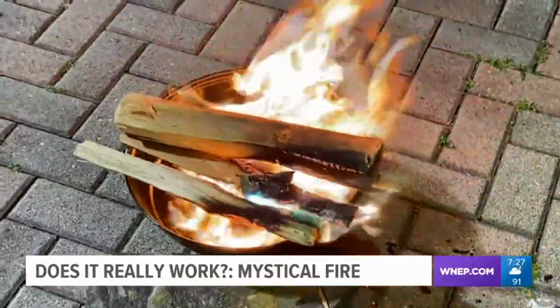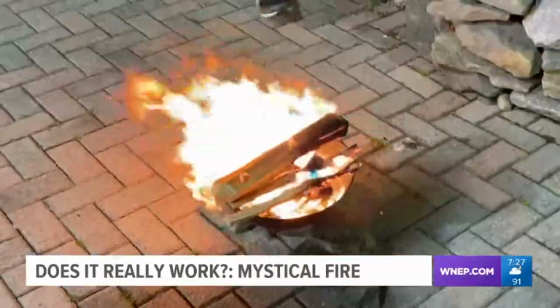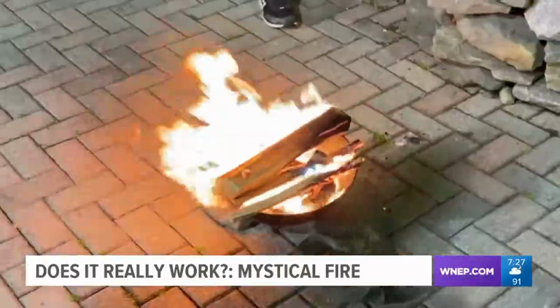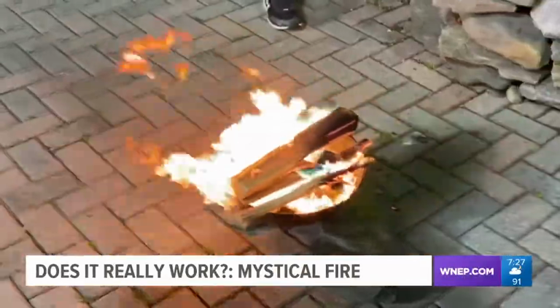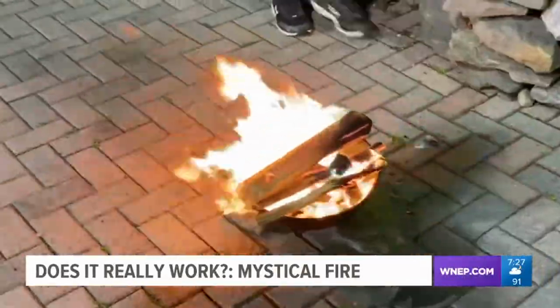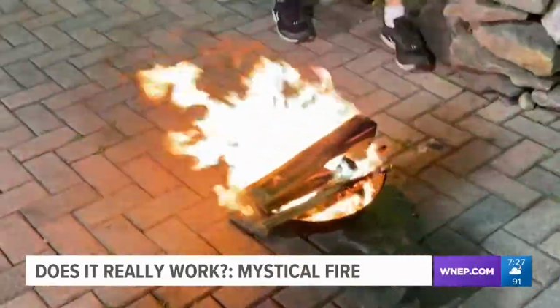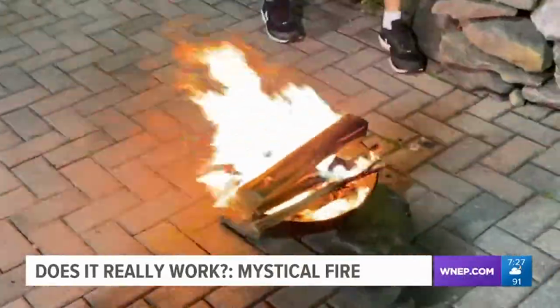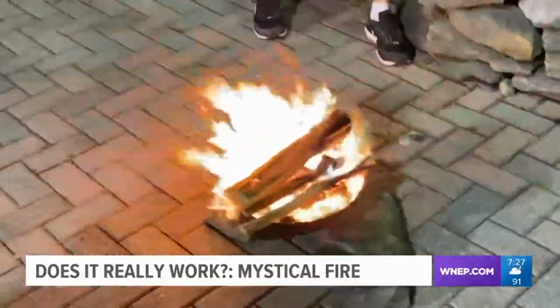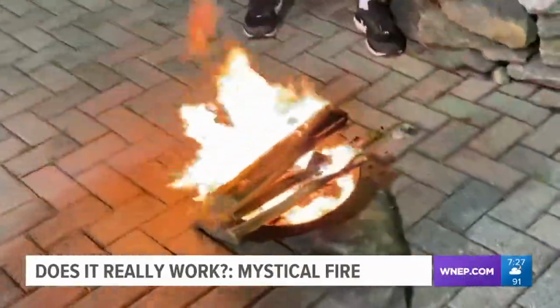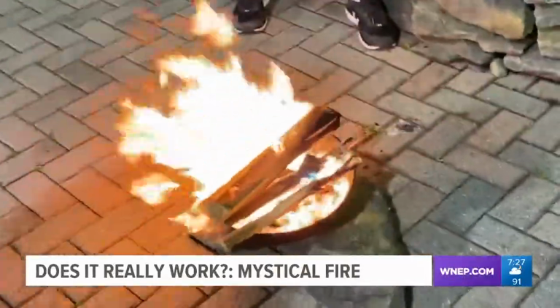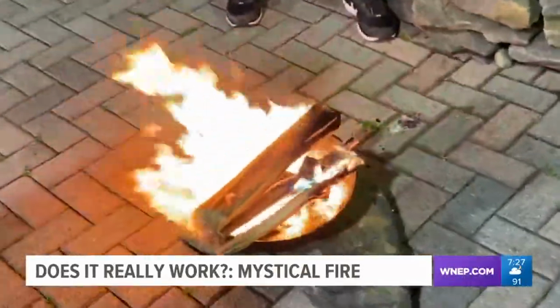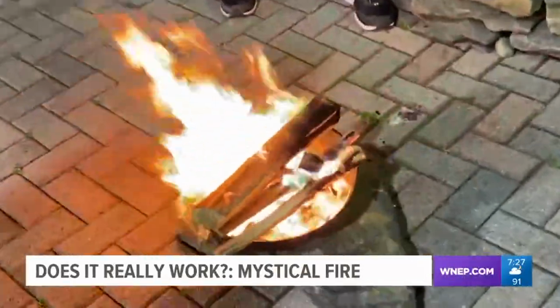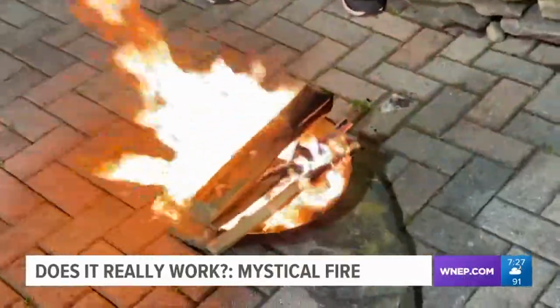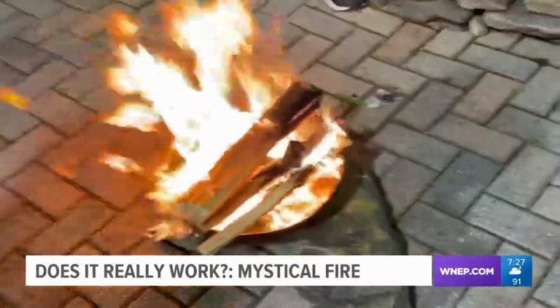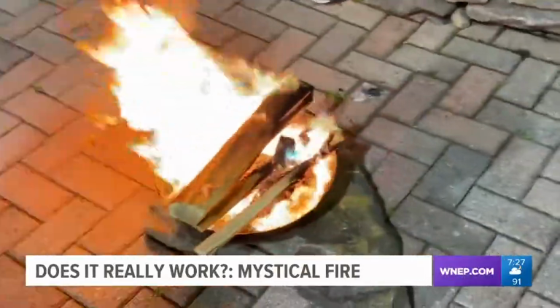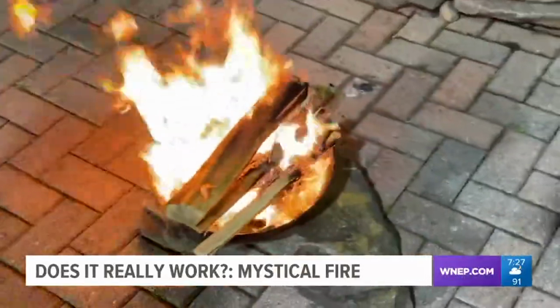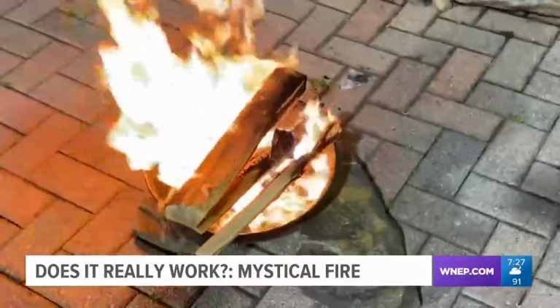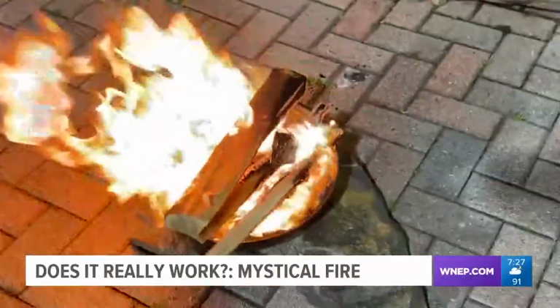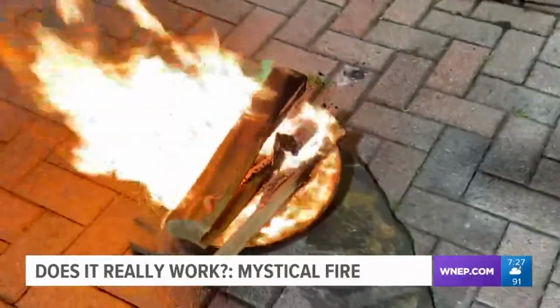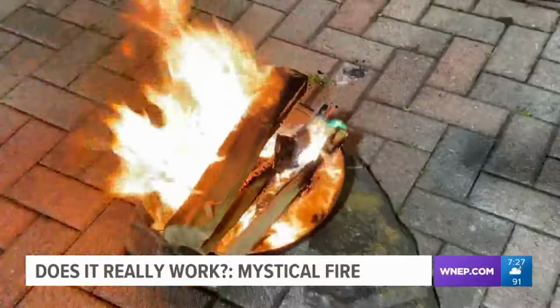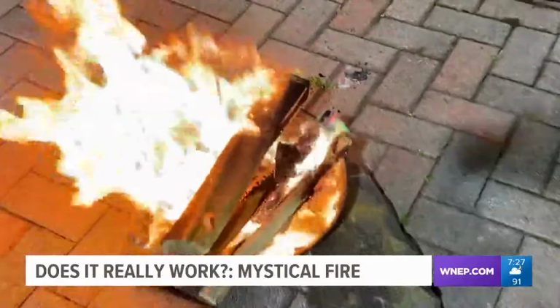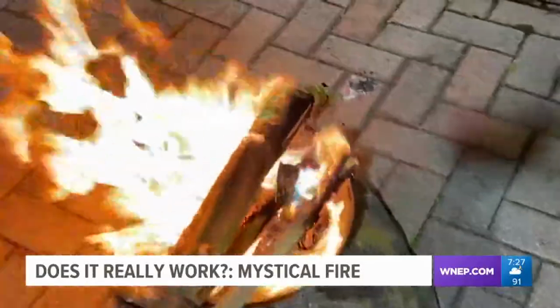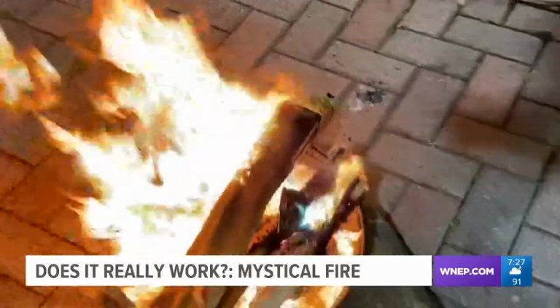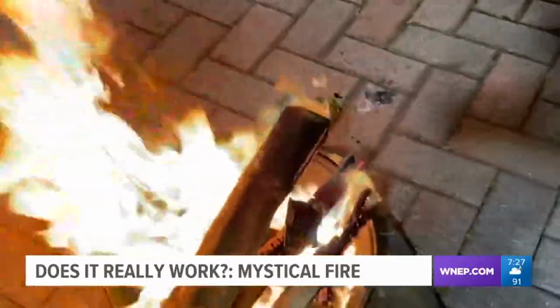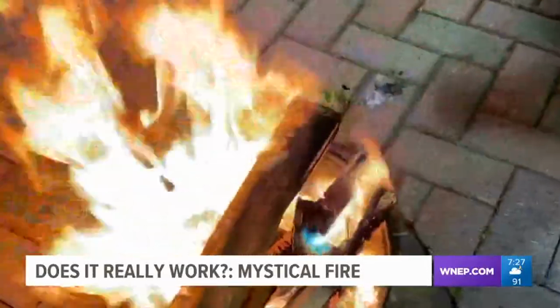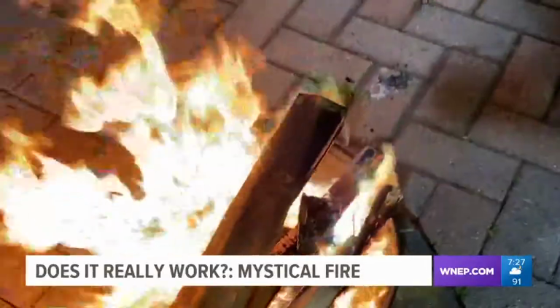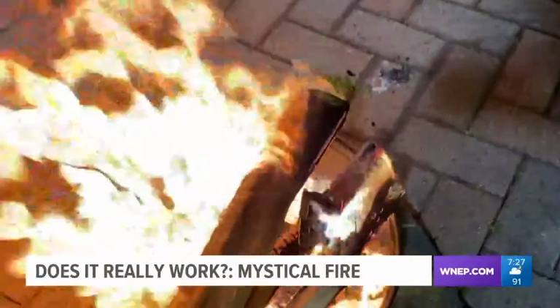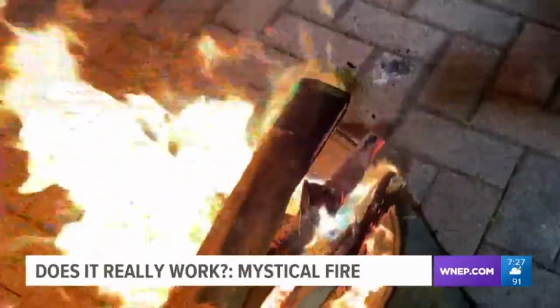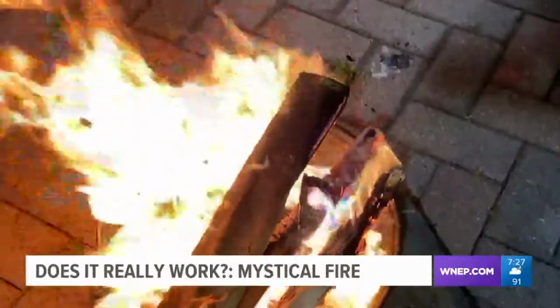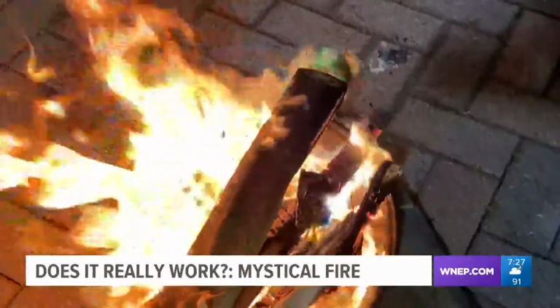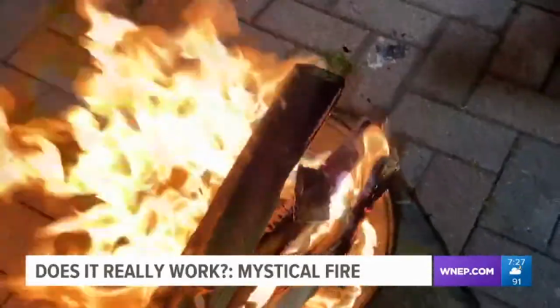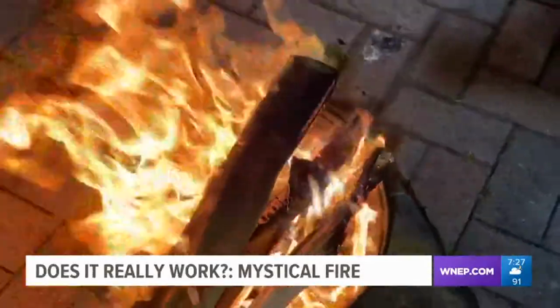Once again, we wait five minutes, and this is what we get — hardly any colorful flames at all.